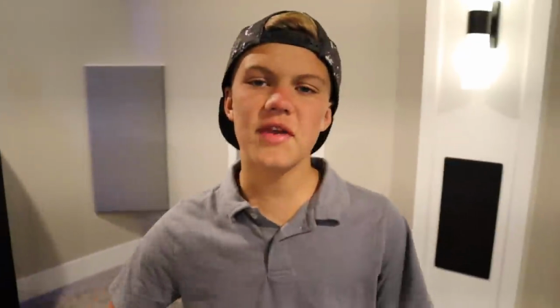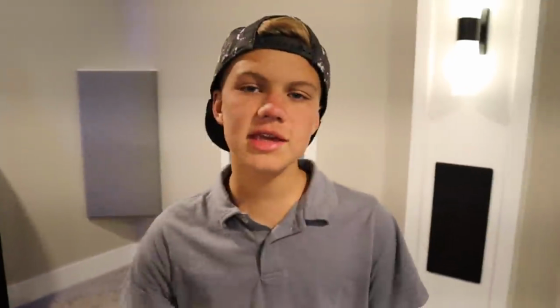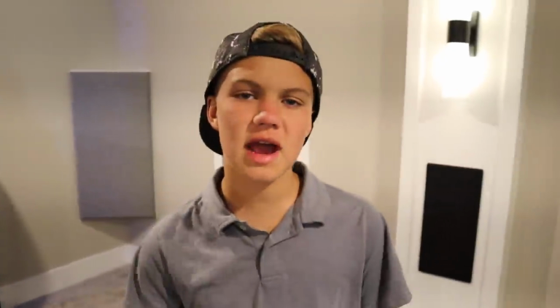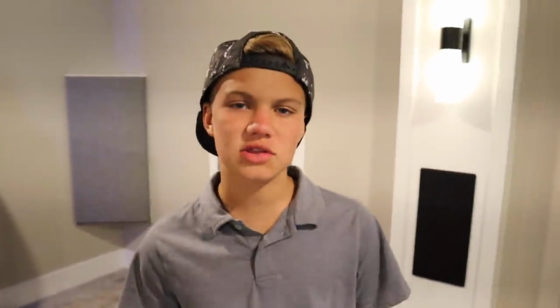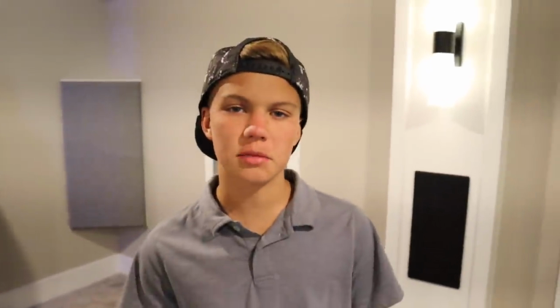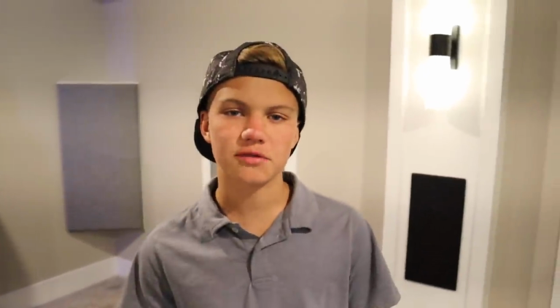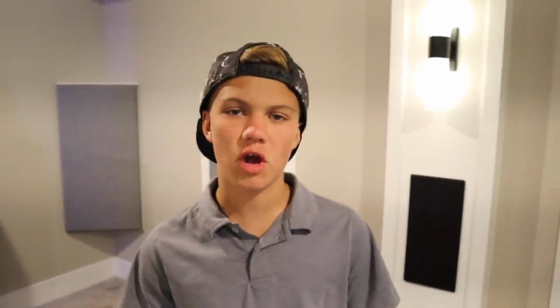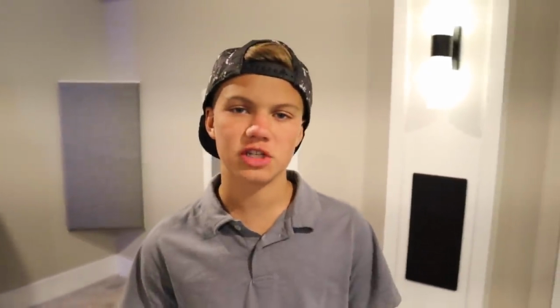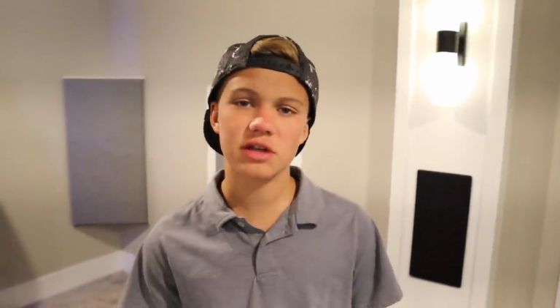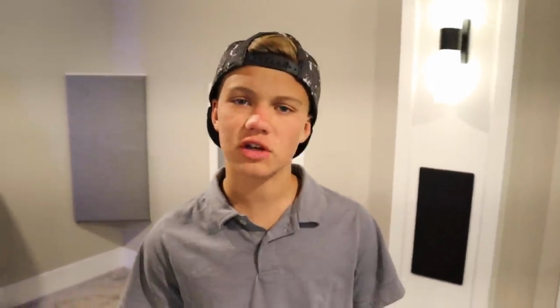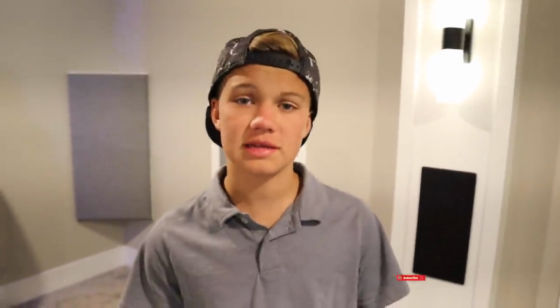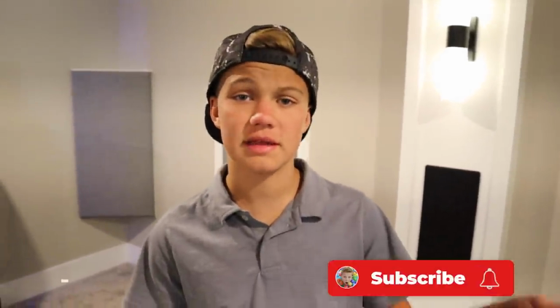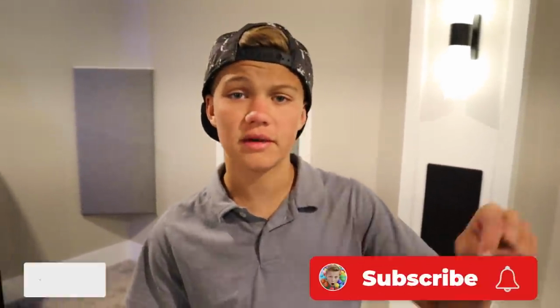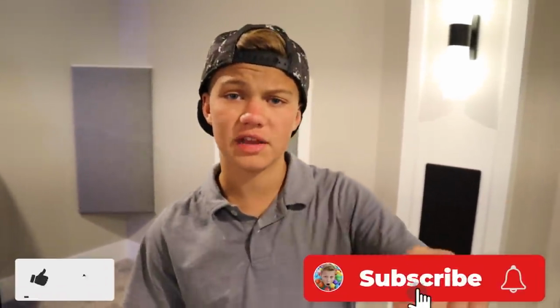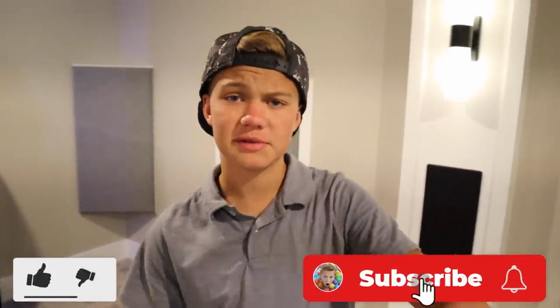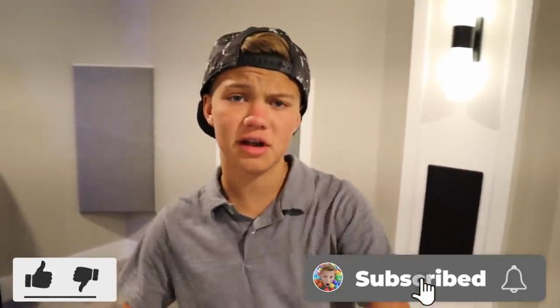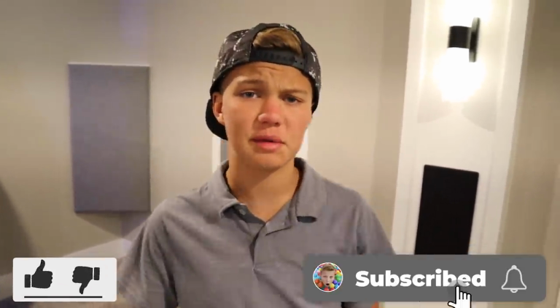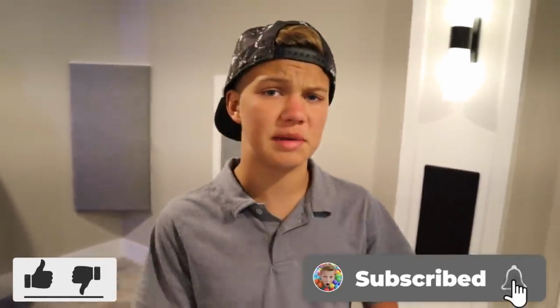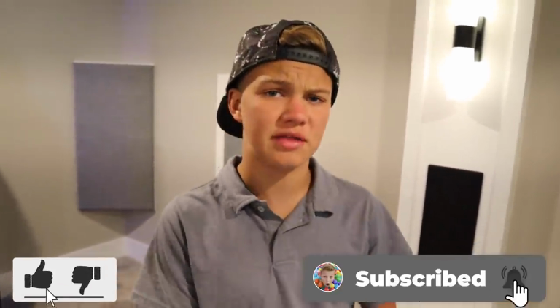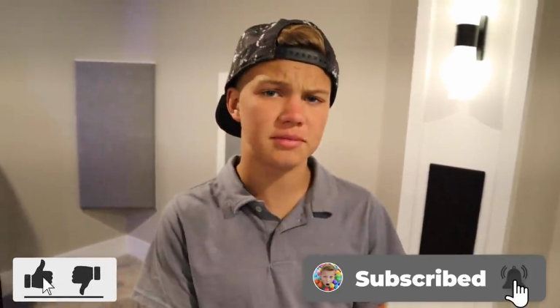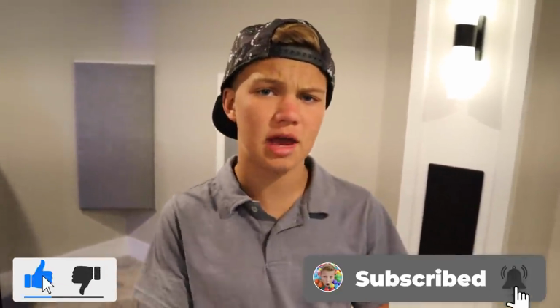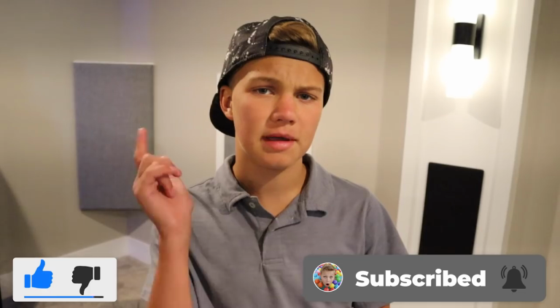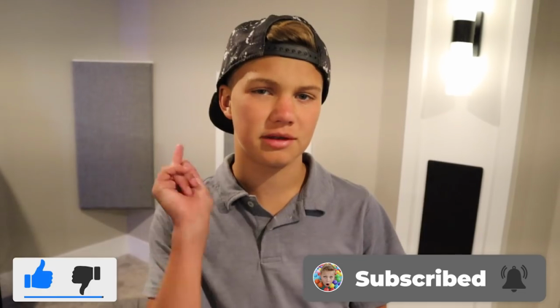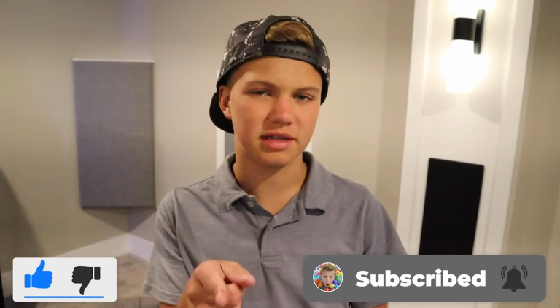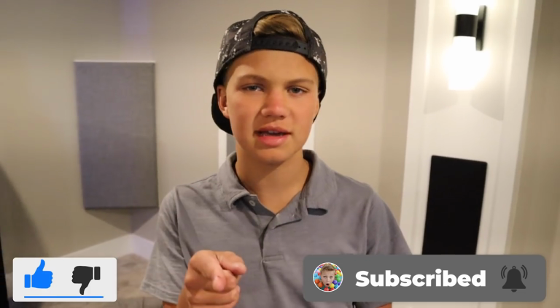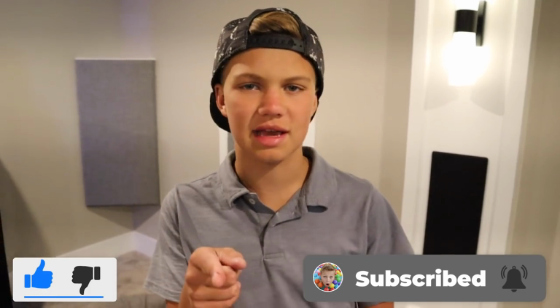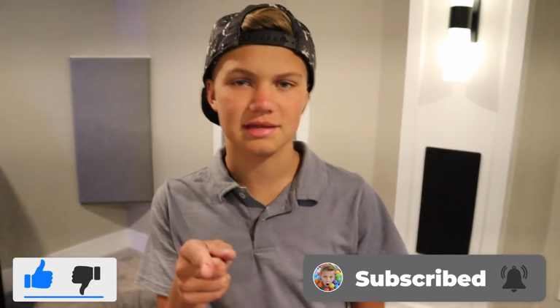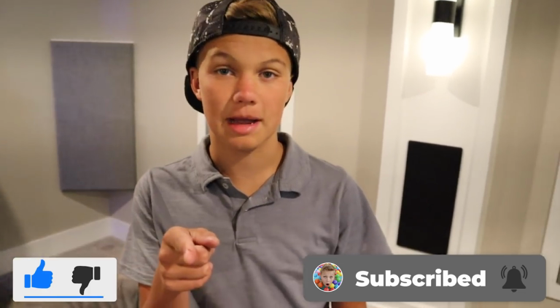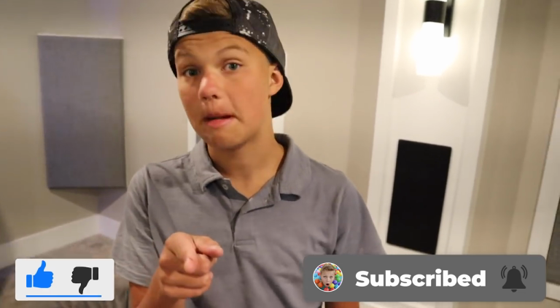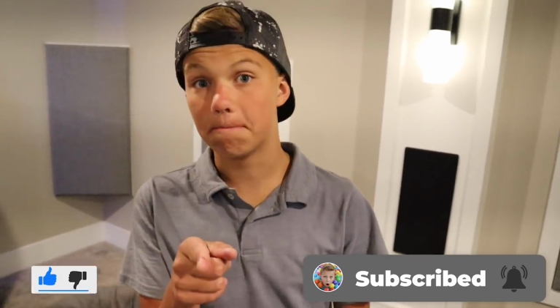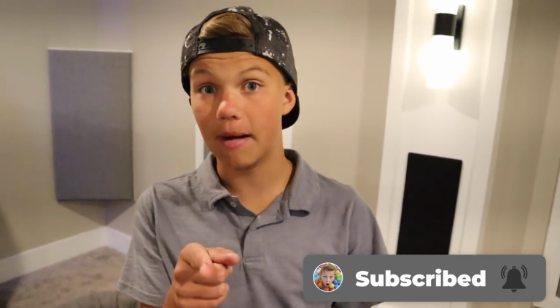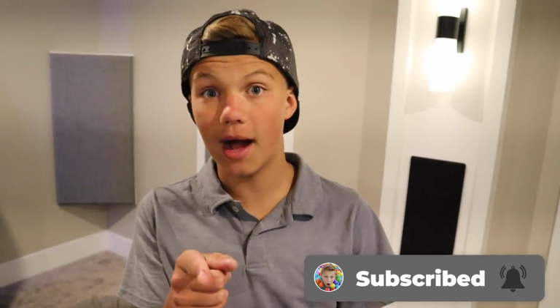Thanks so much for watching. Make sure you guys hit that notification bell, give me a big thumbs up, and I'll see you guys next time. Bye!